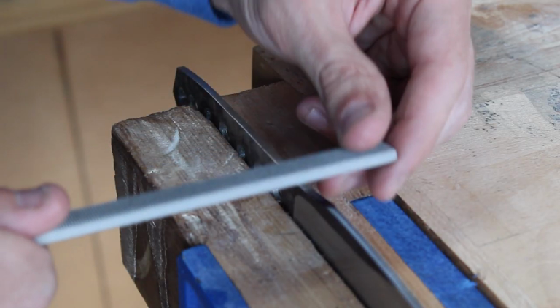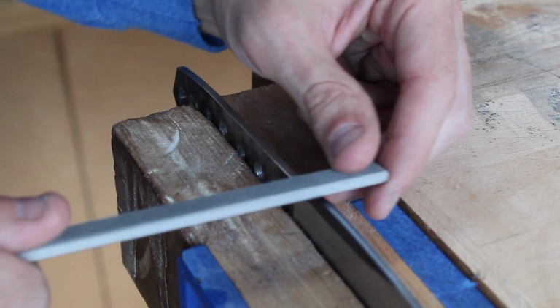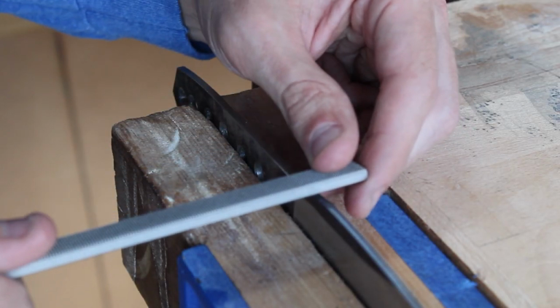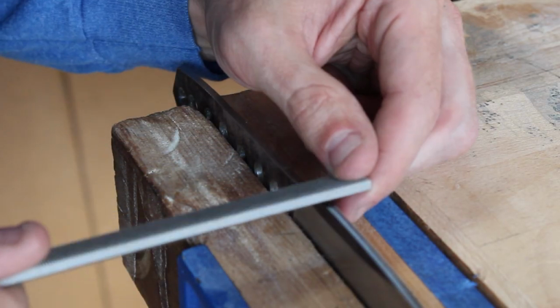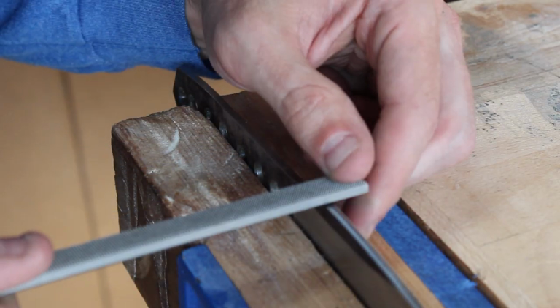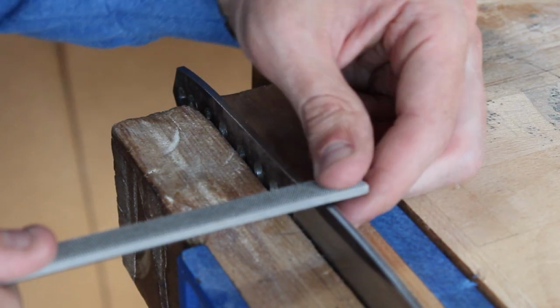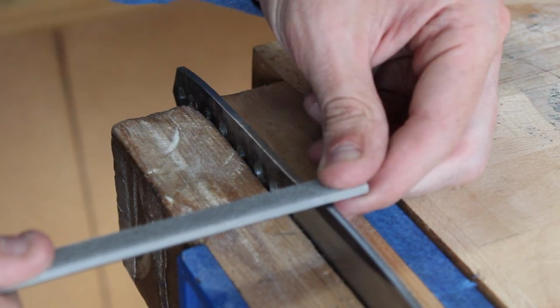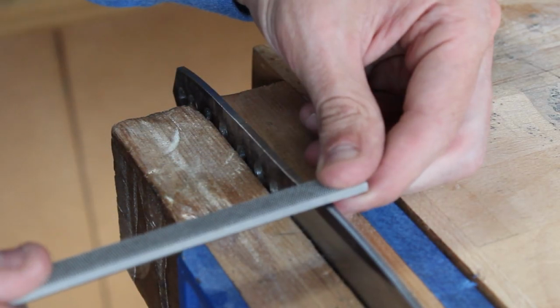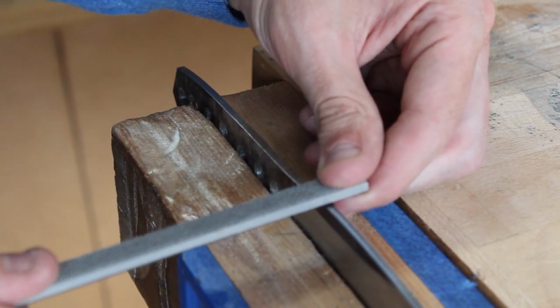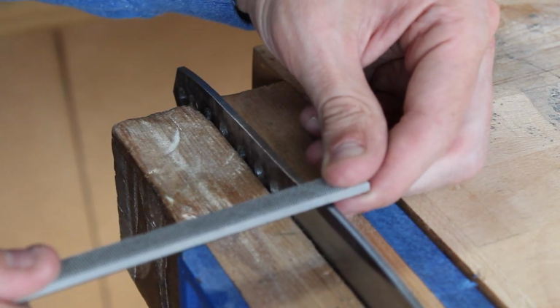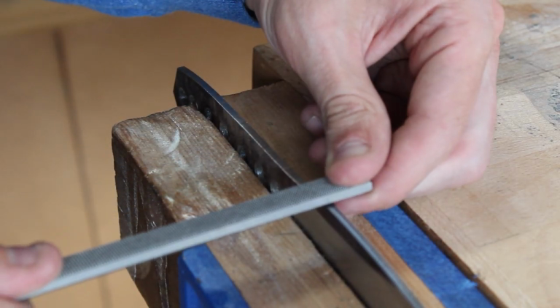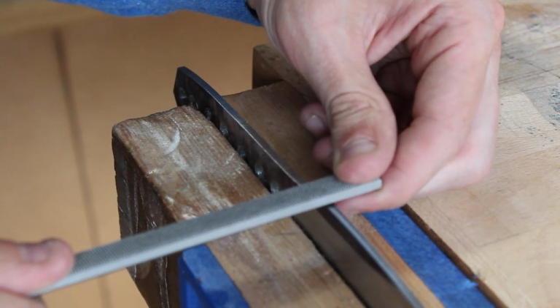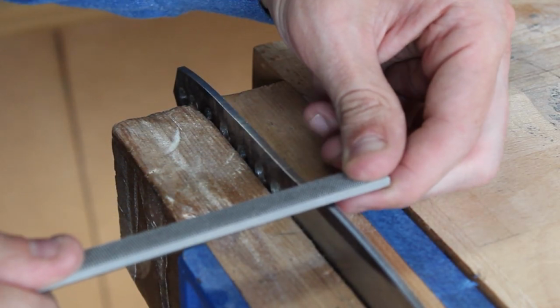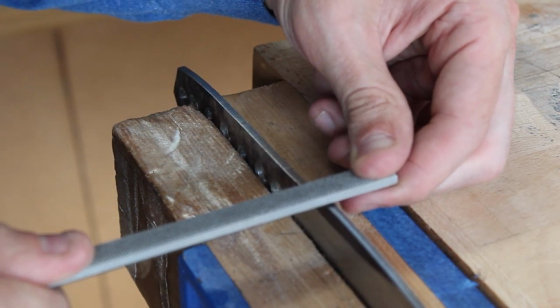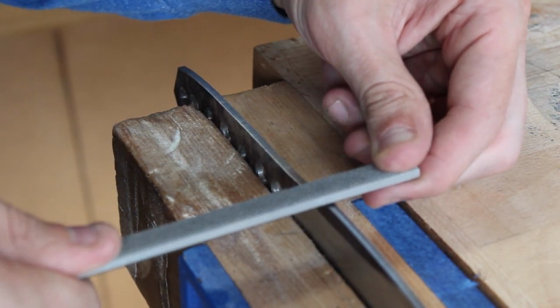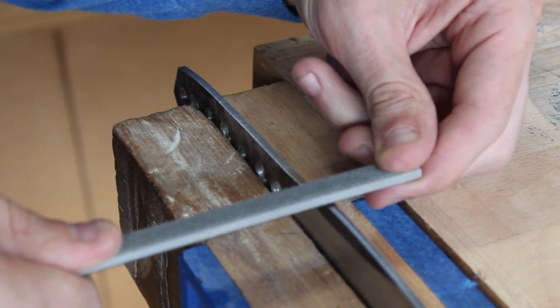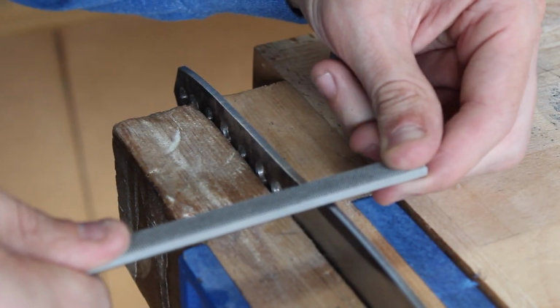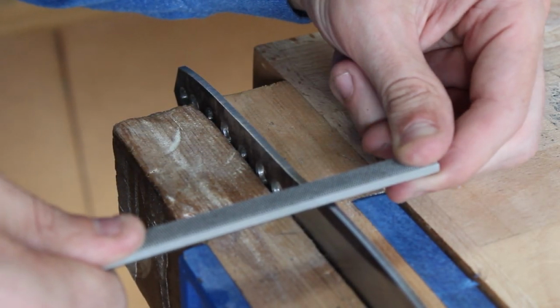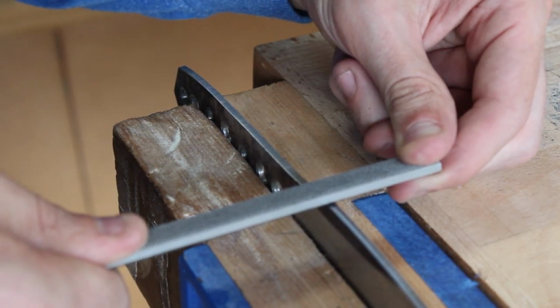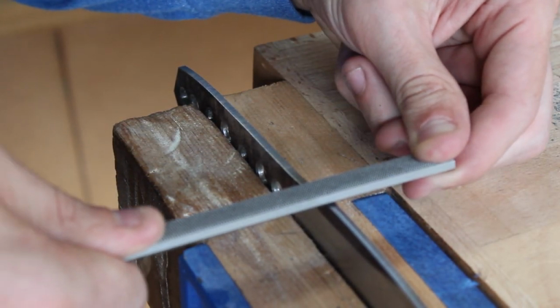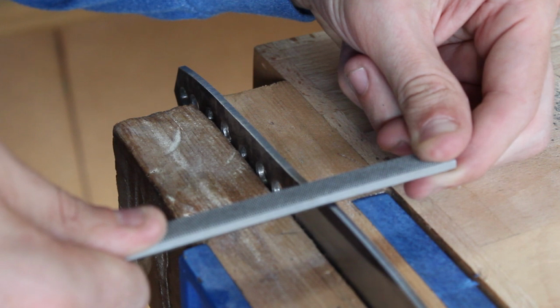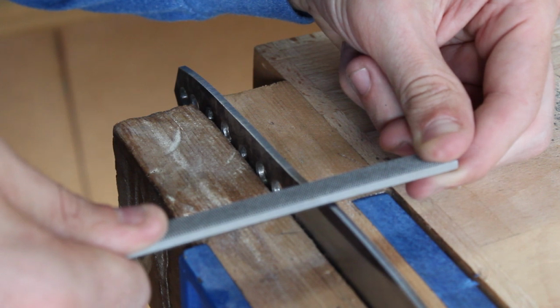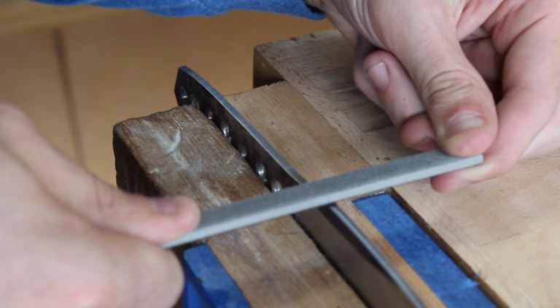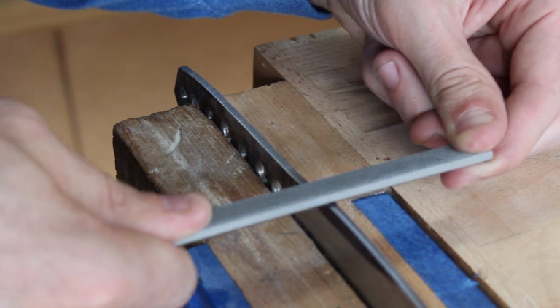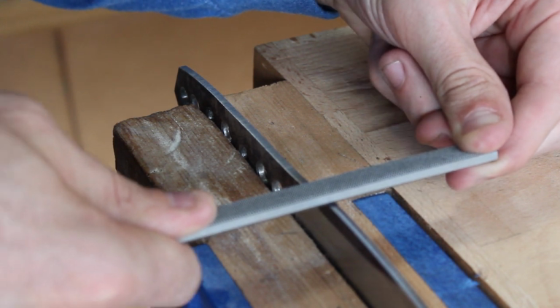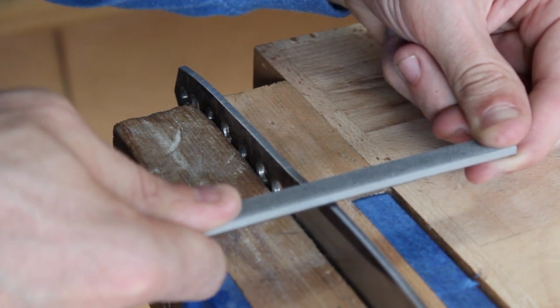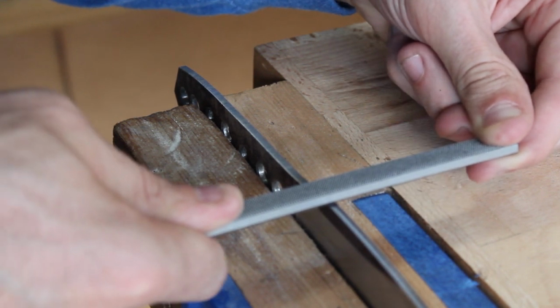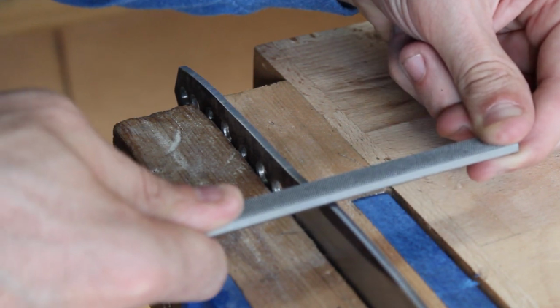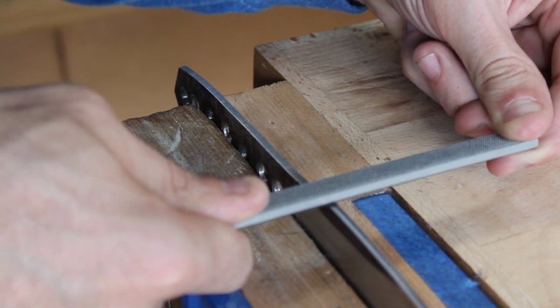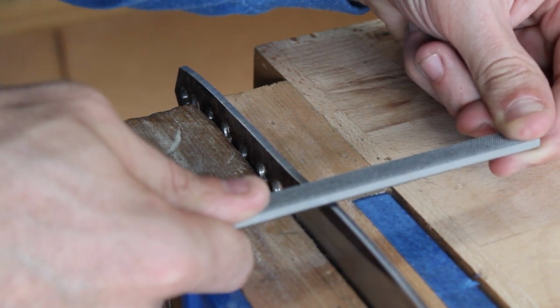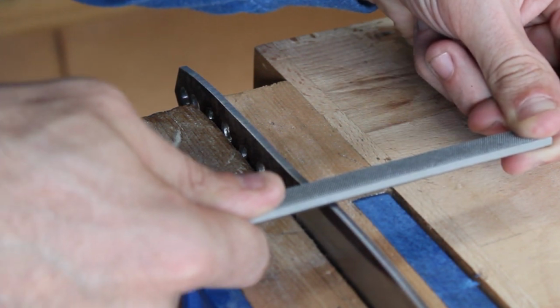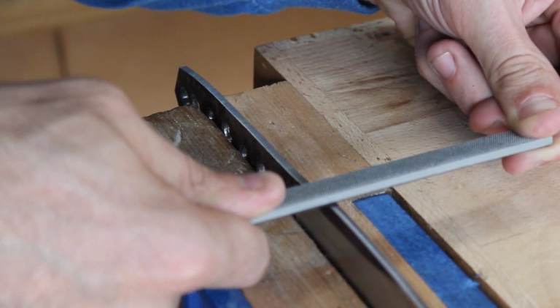Now I'm going to use a checkering file to add some jimping to the spine of the knife where your thumb will rest.